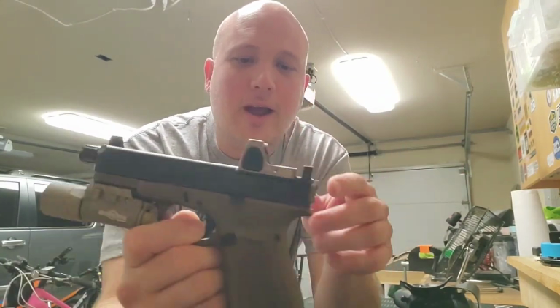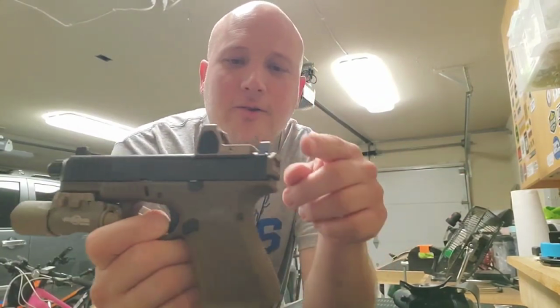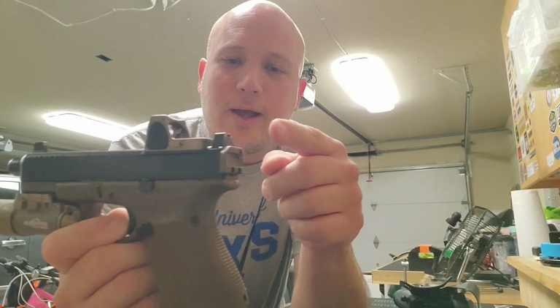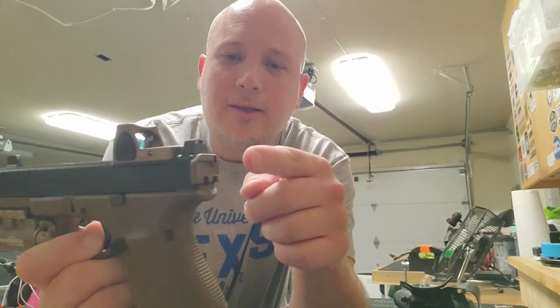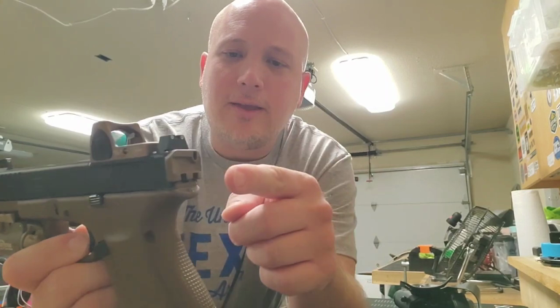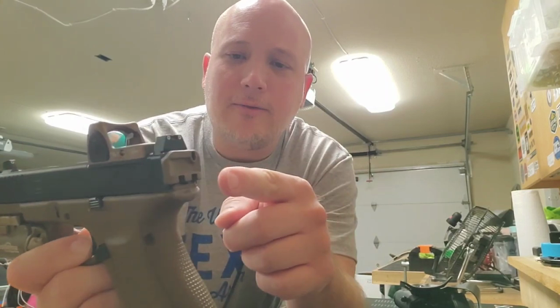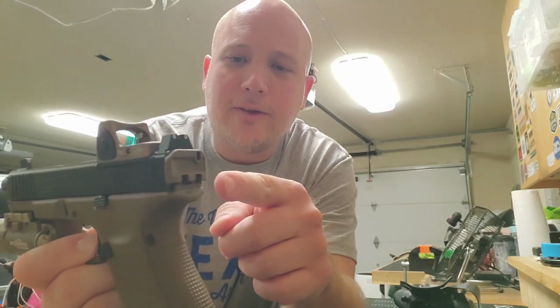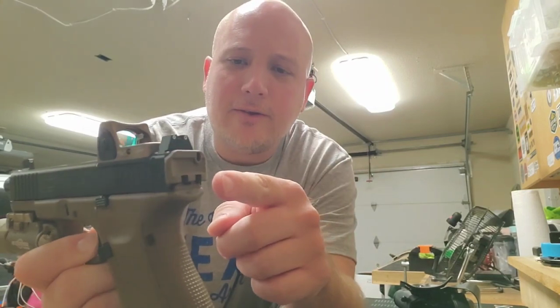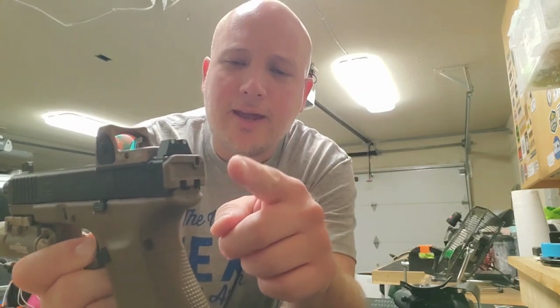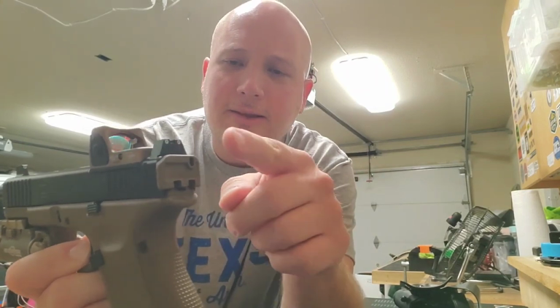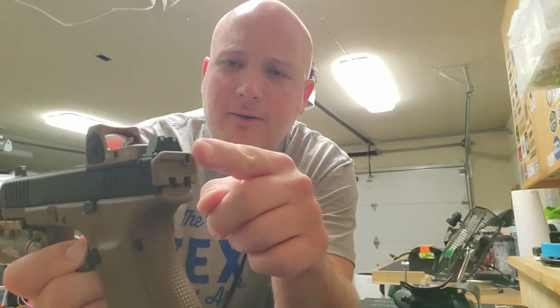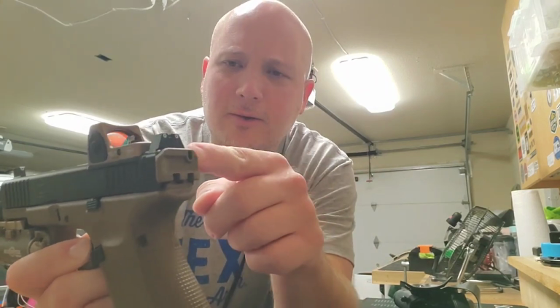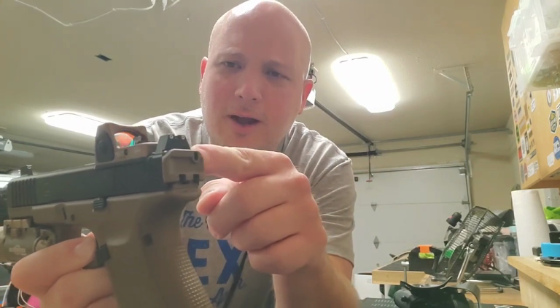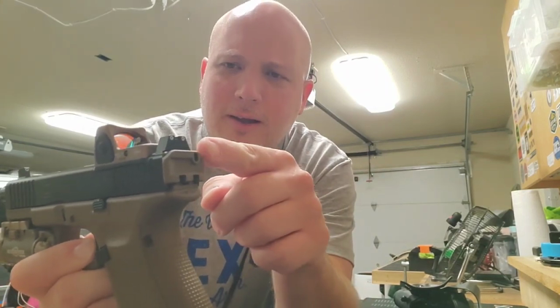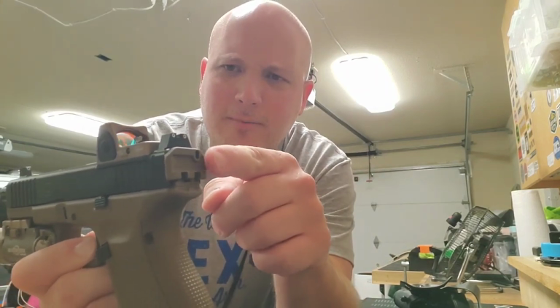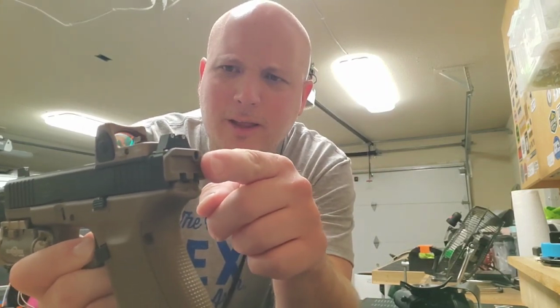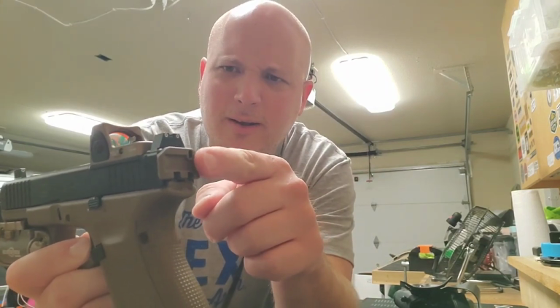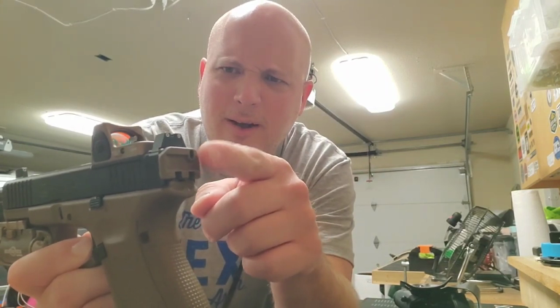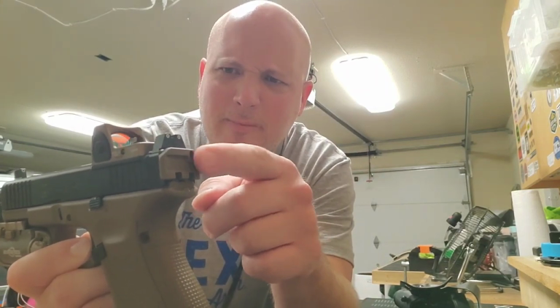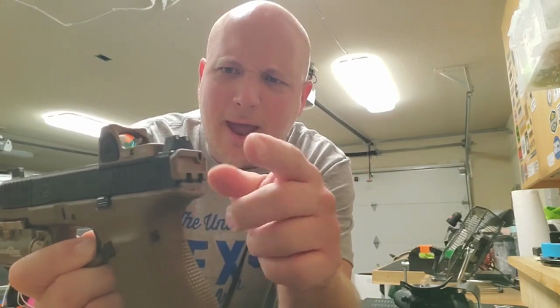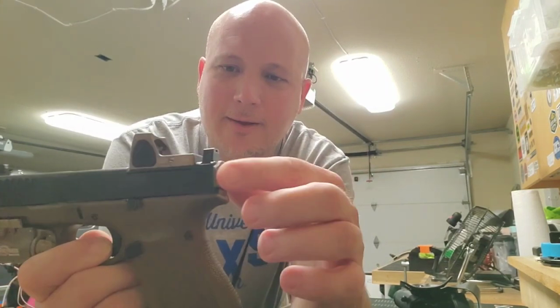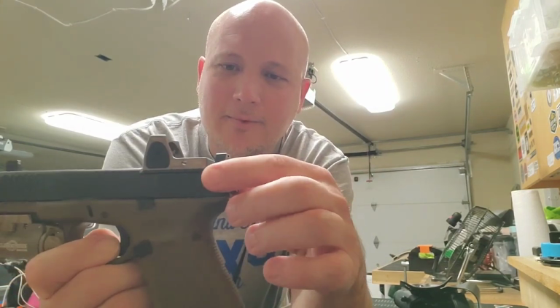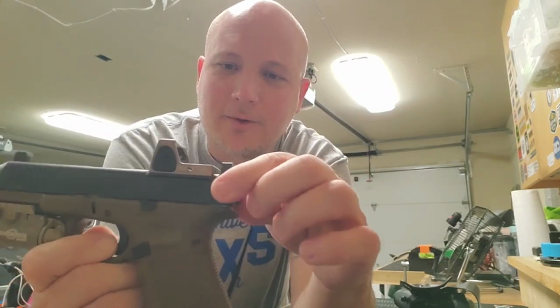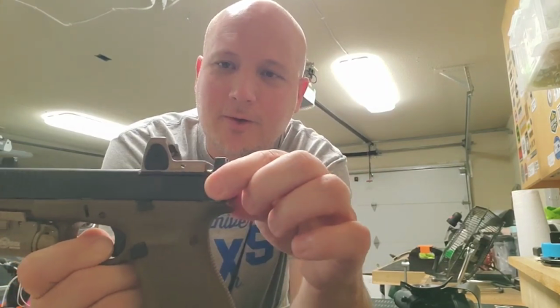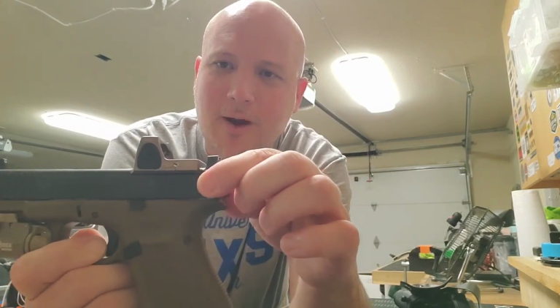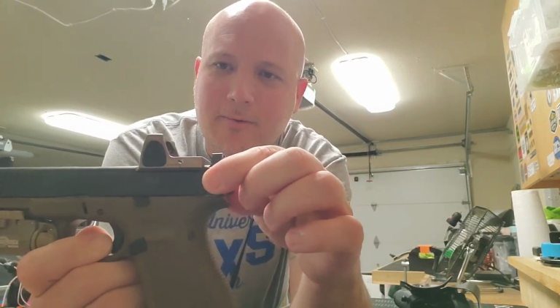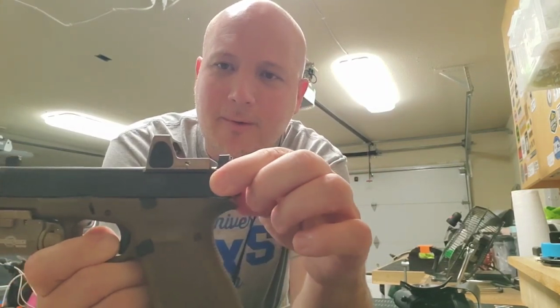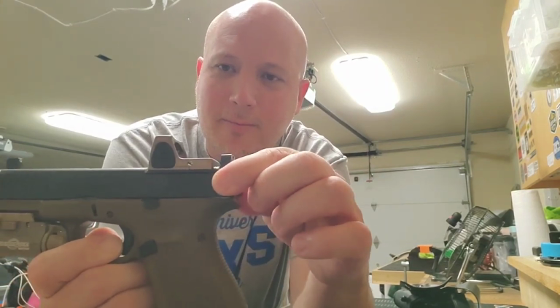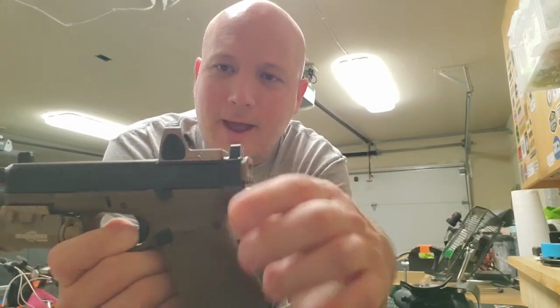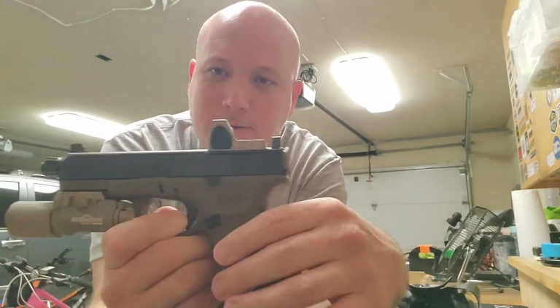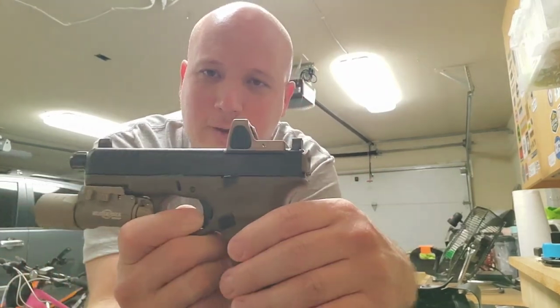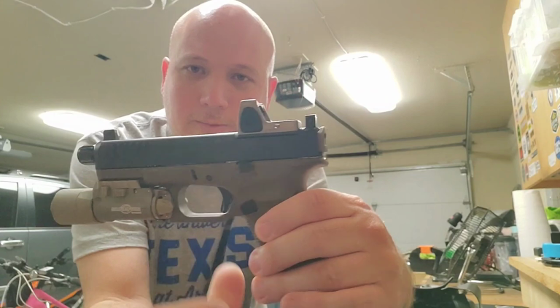I also added the Vickers tactical cocking plate on the back so you can rack it from the back as well.